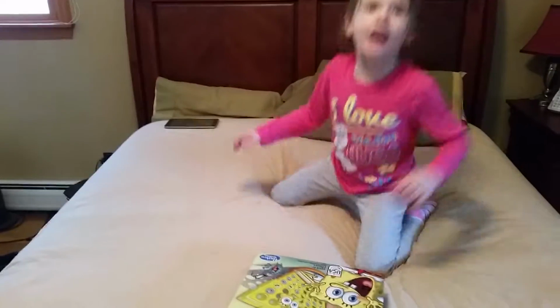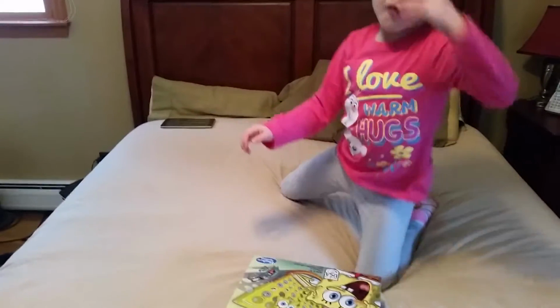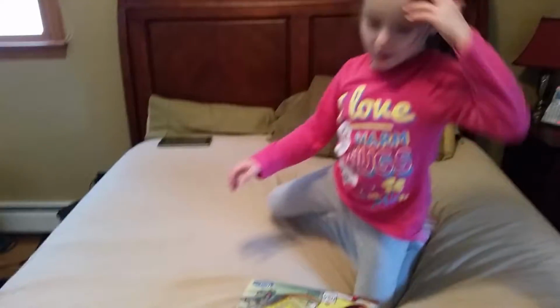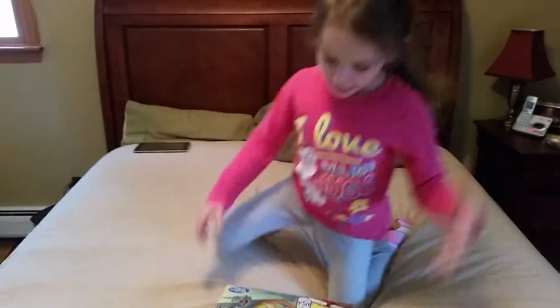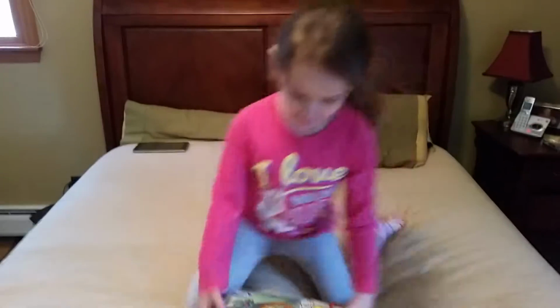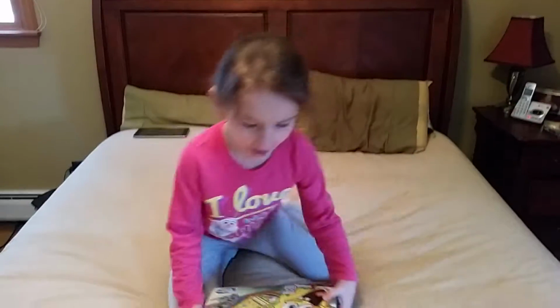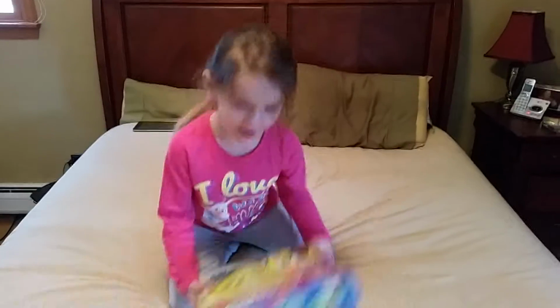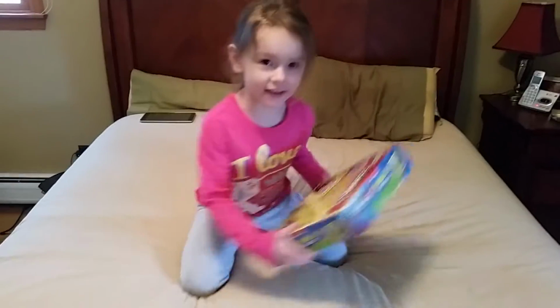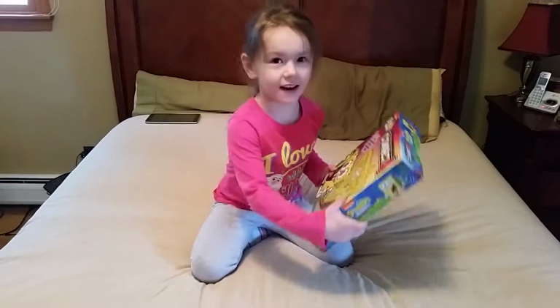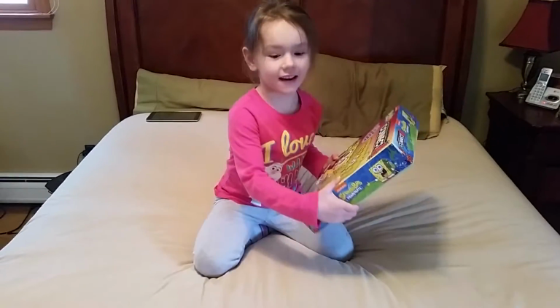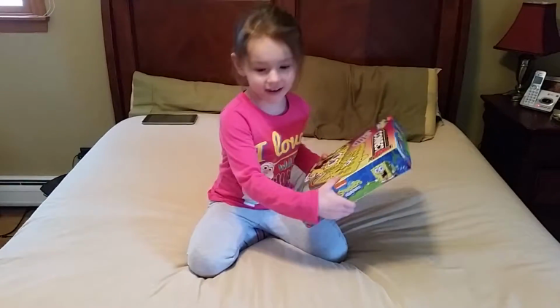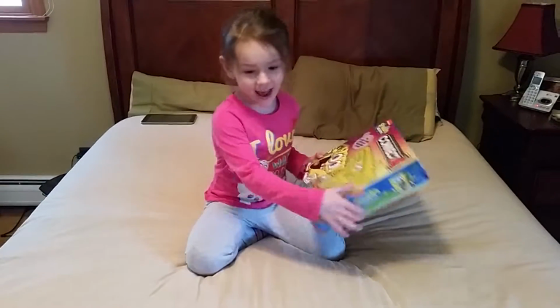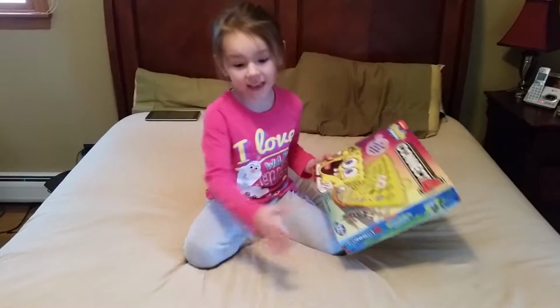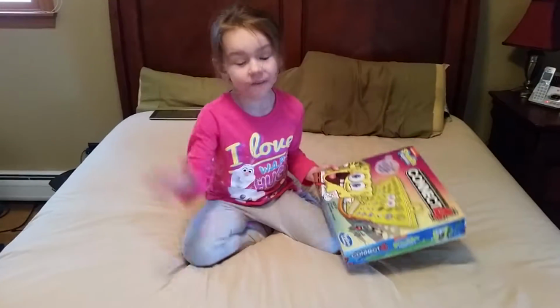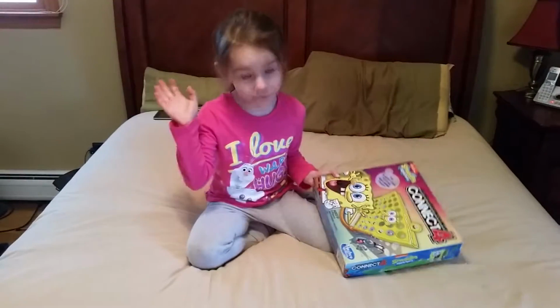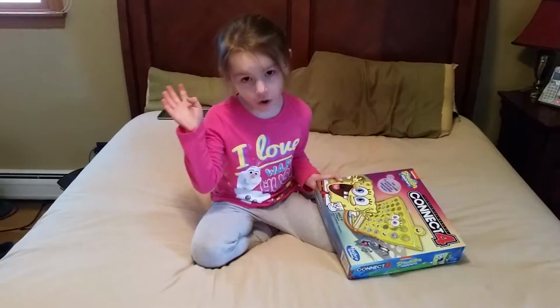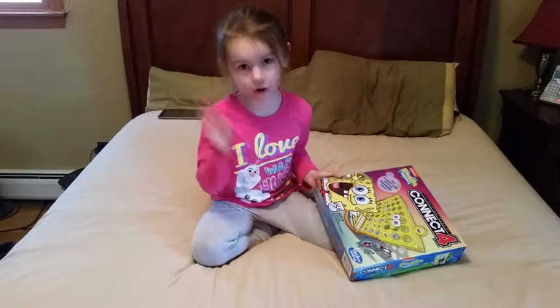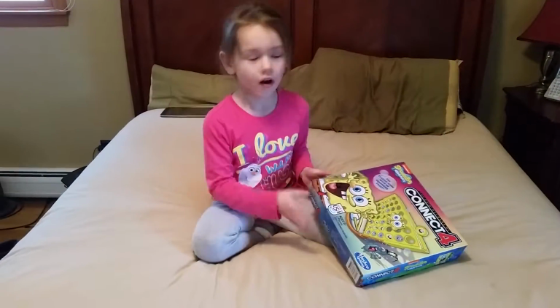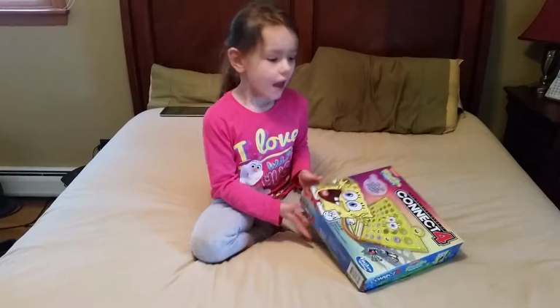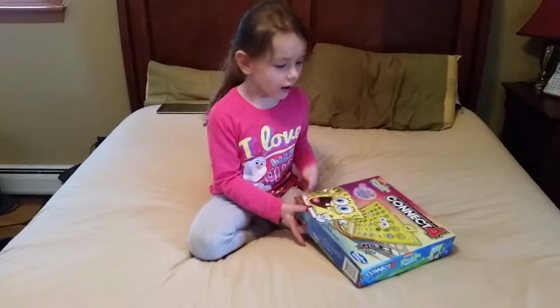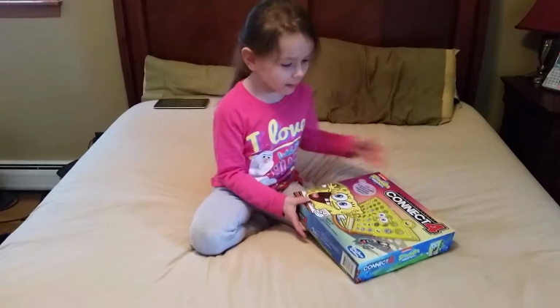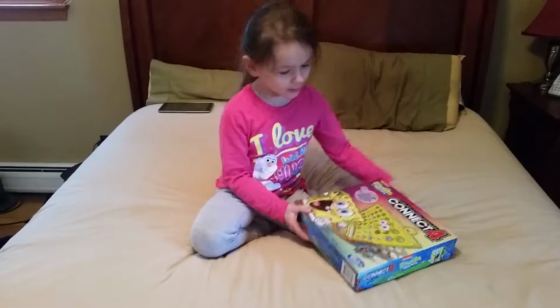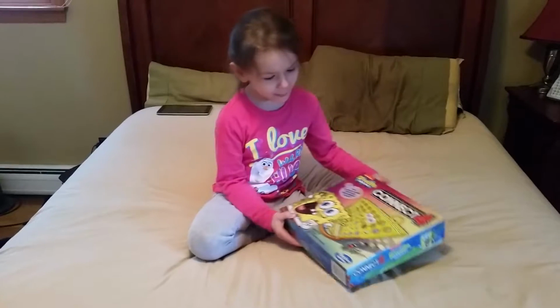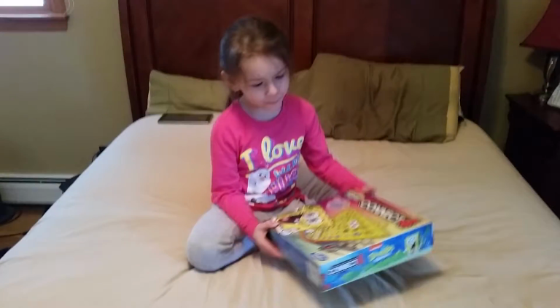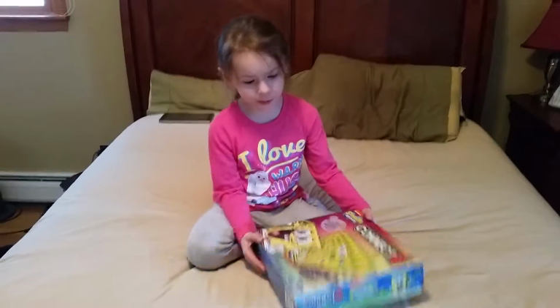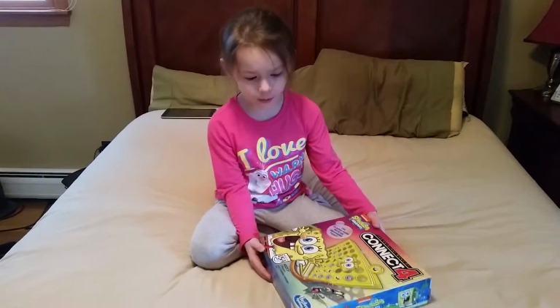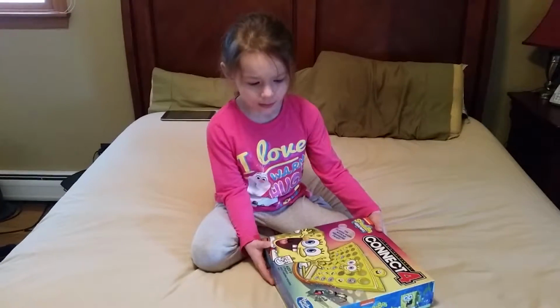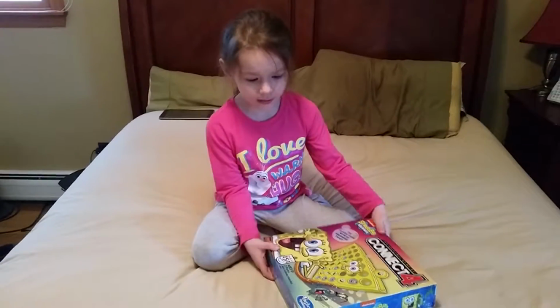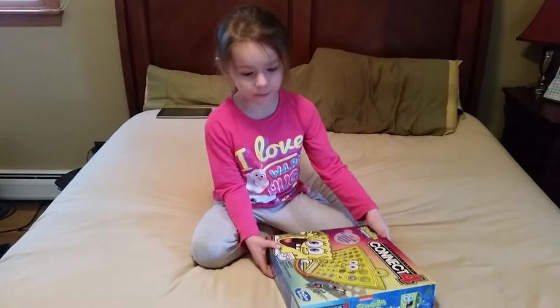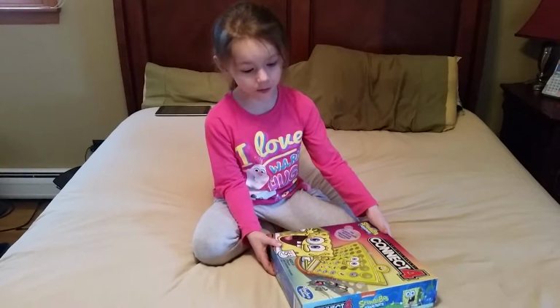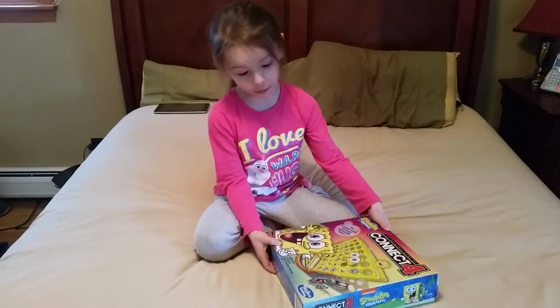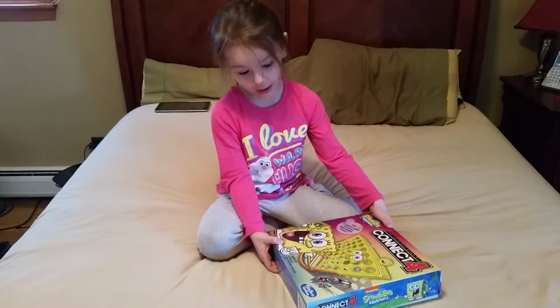Hello, boys! Today we got the Connect Four. And I made this for my brother. He got it for his birthday.